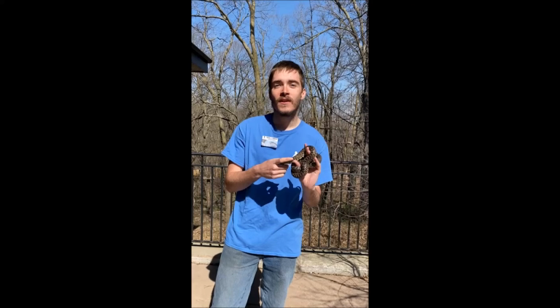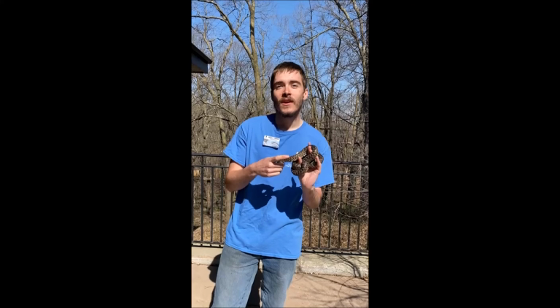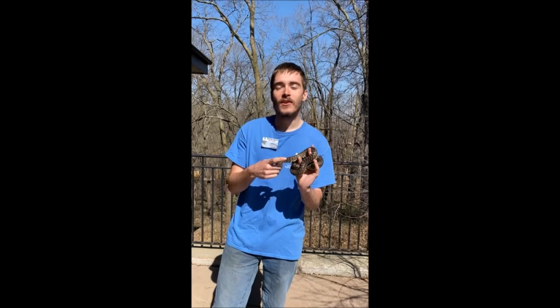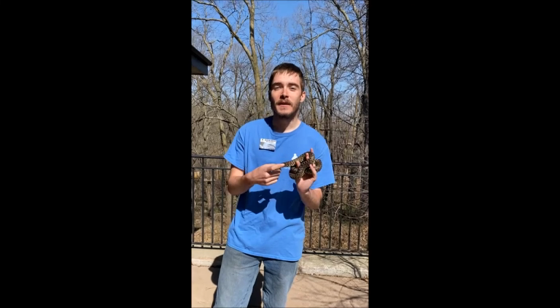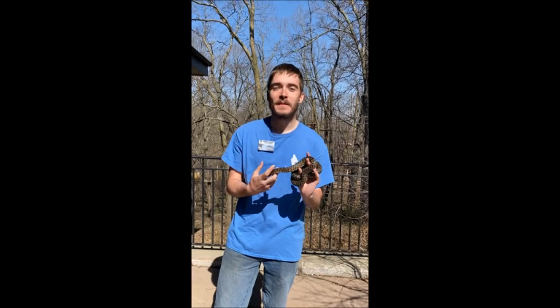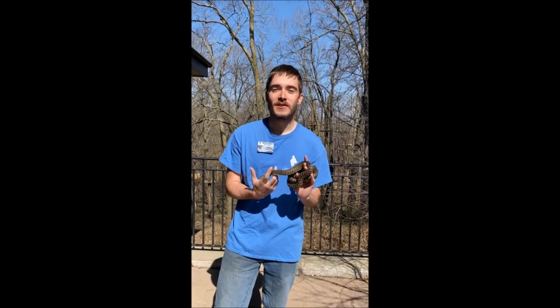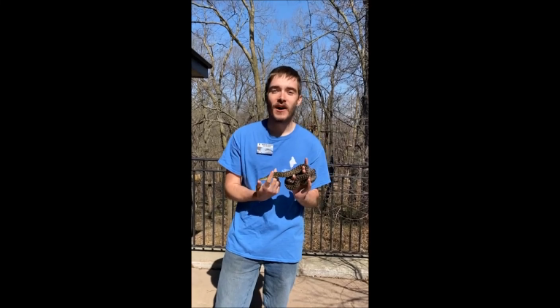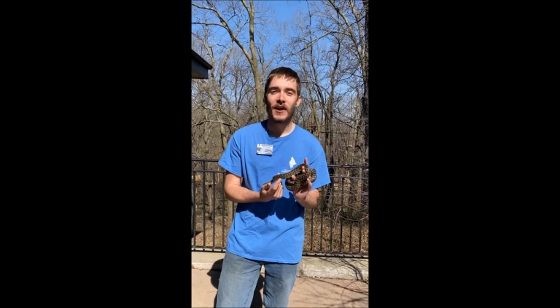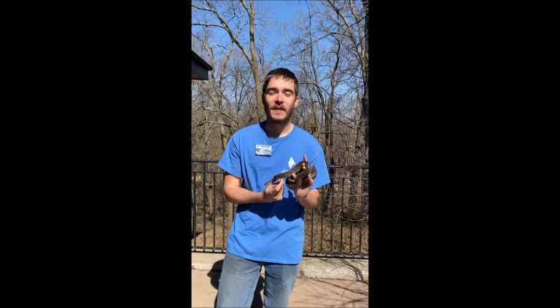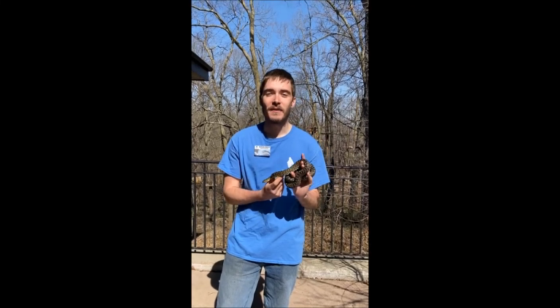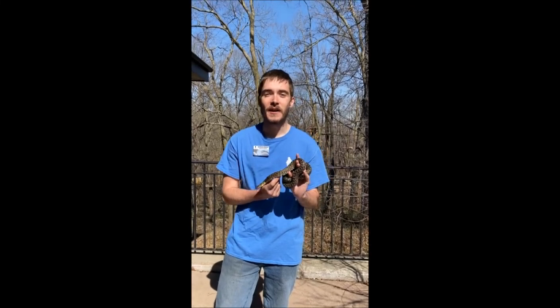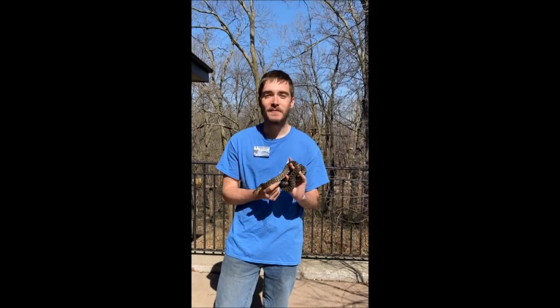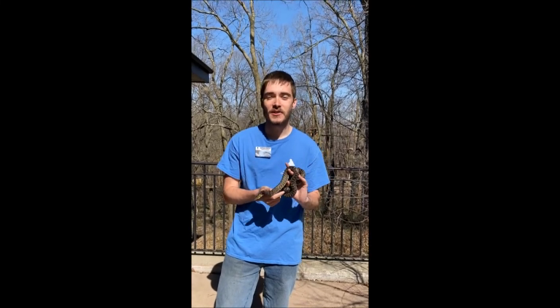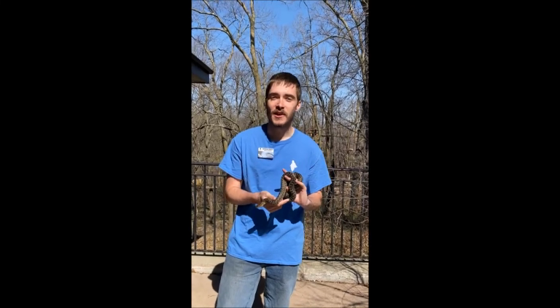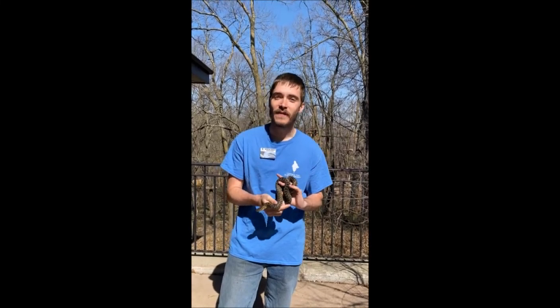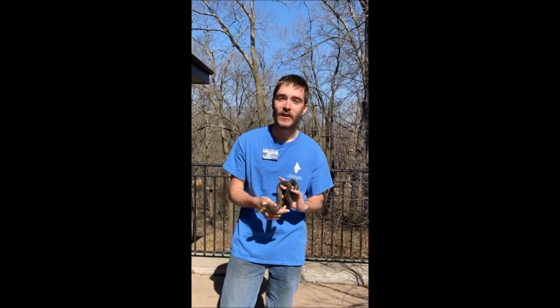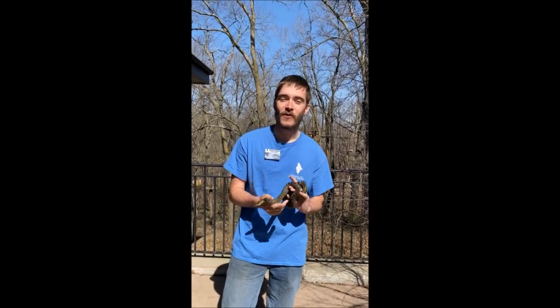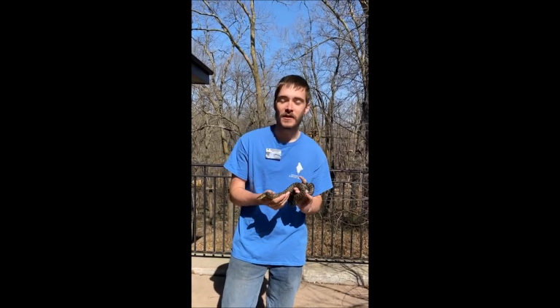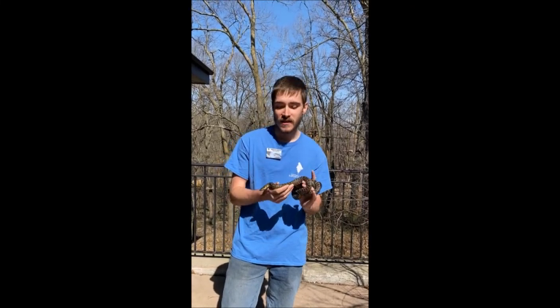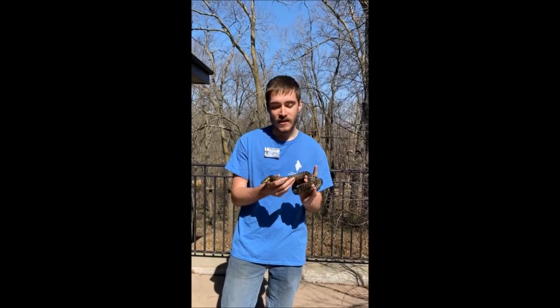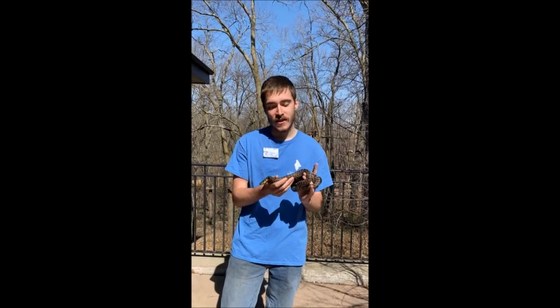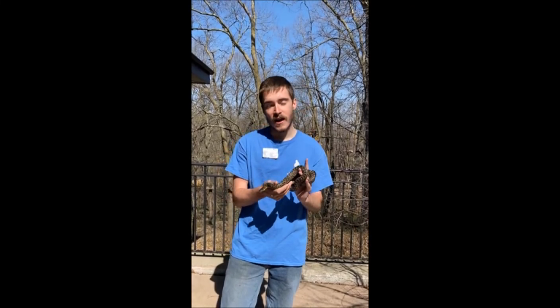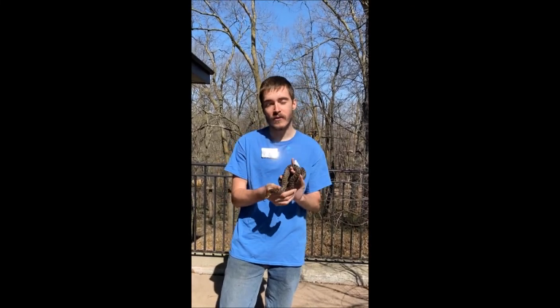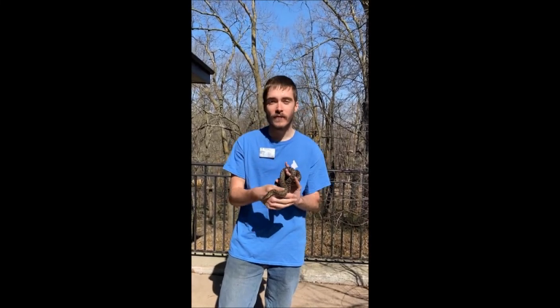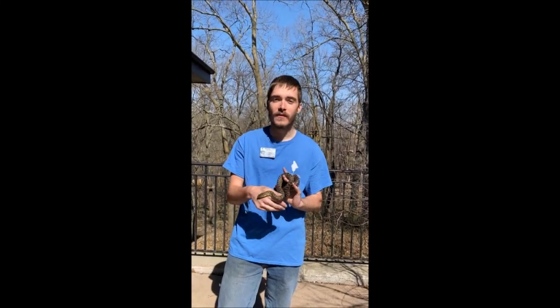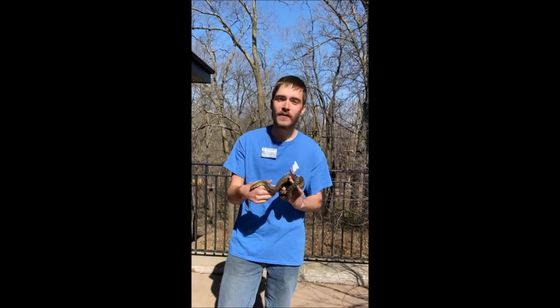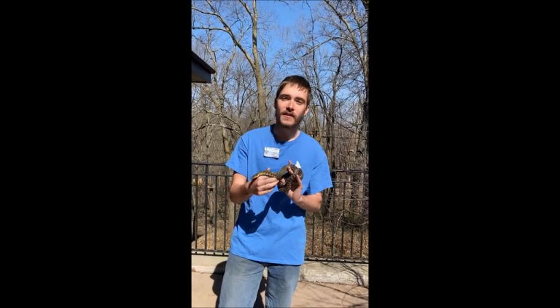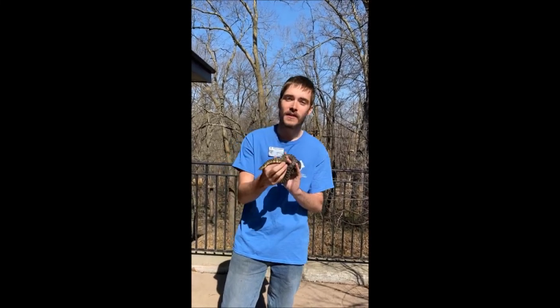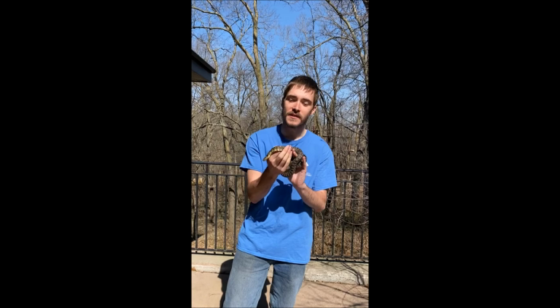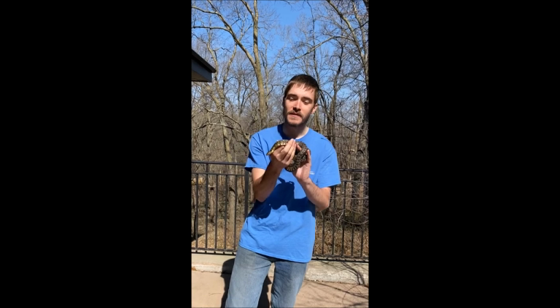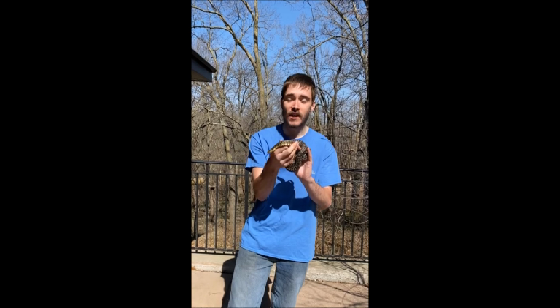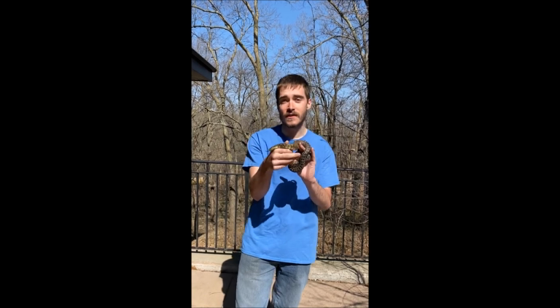Hello, my name is Patrick Conner. I am the animal care specialist here at Fontenelle Forest. Today I have a little friend and his name is Elvis.